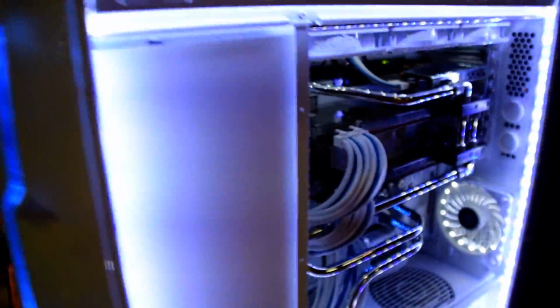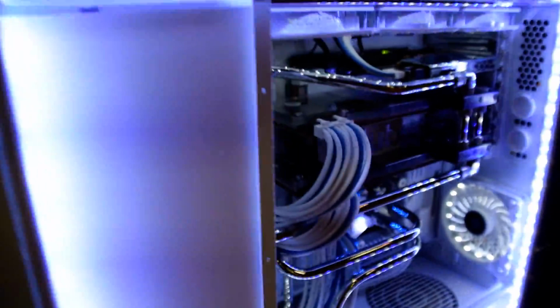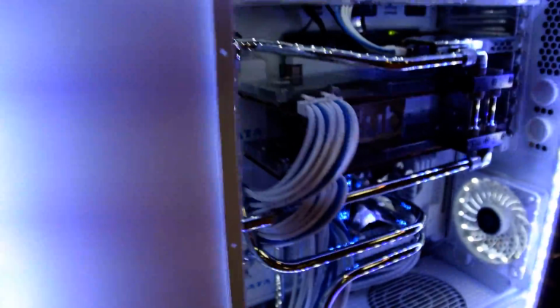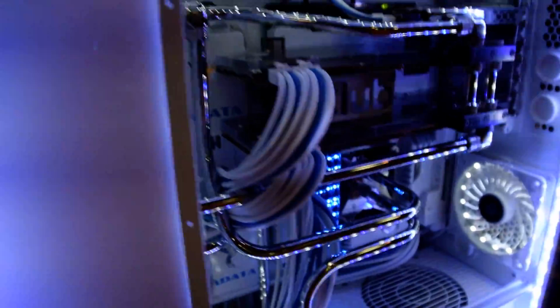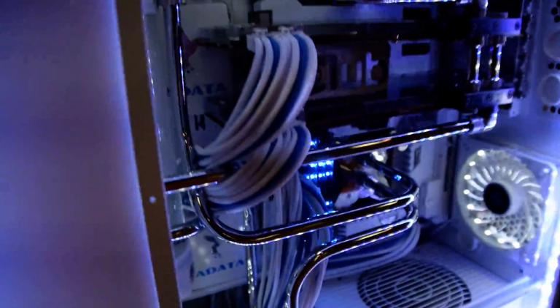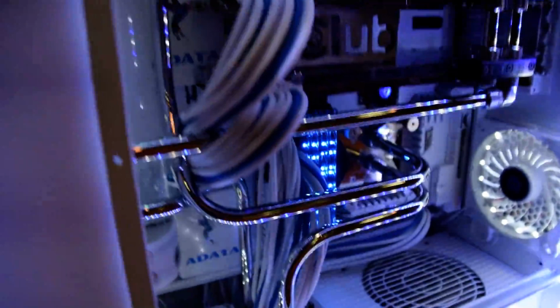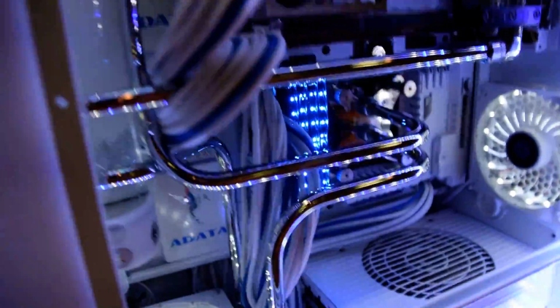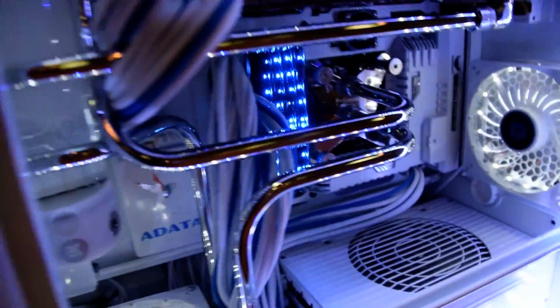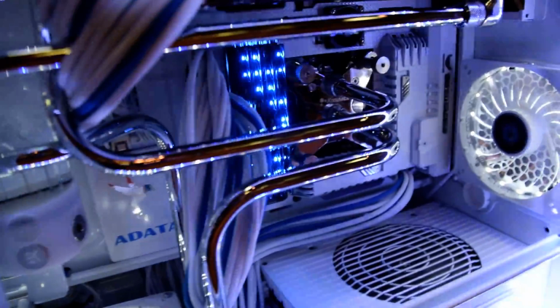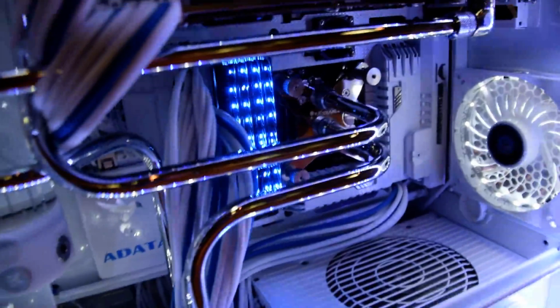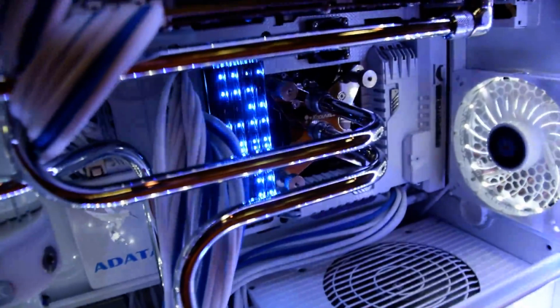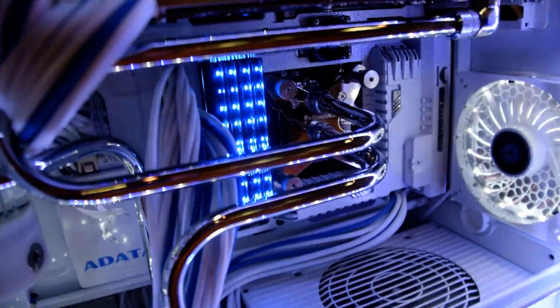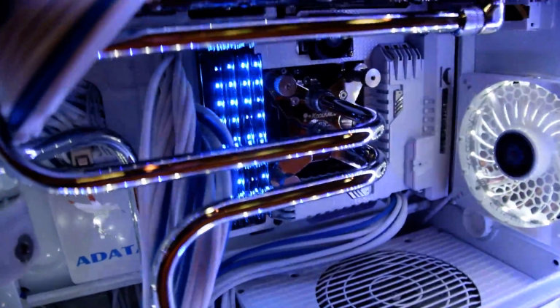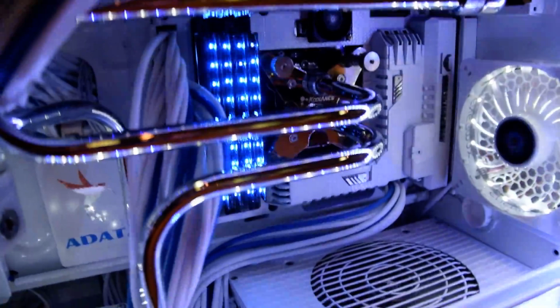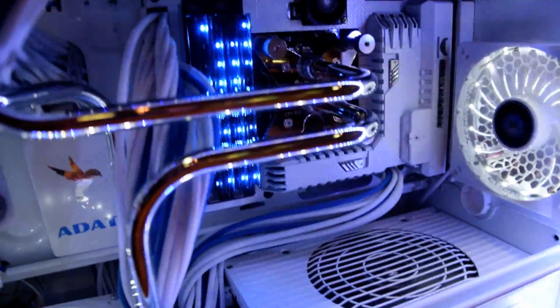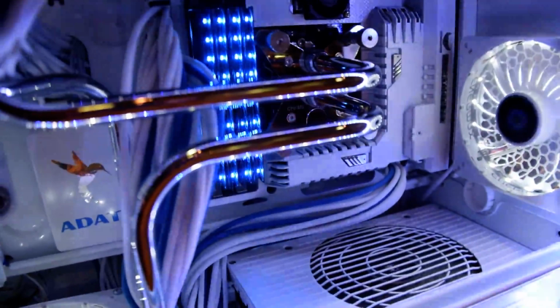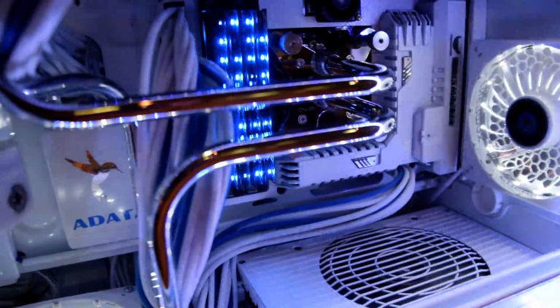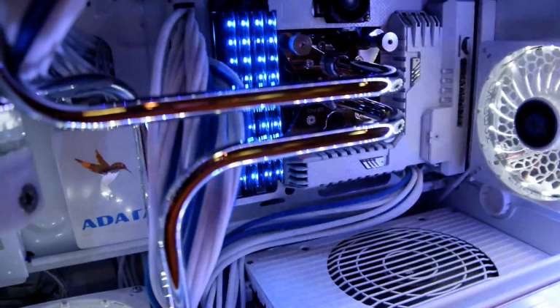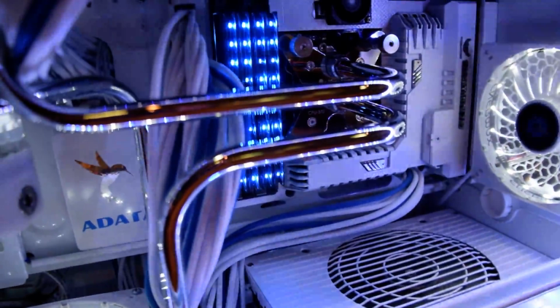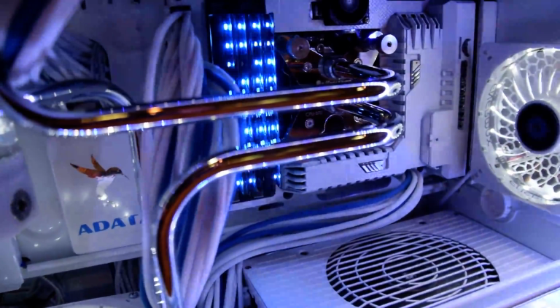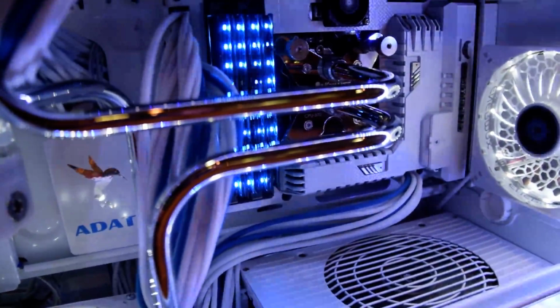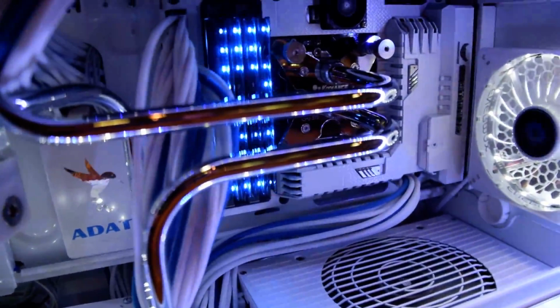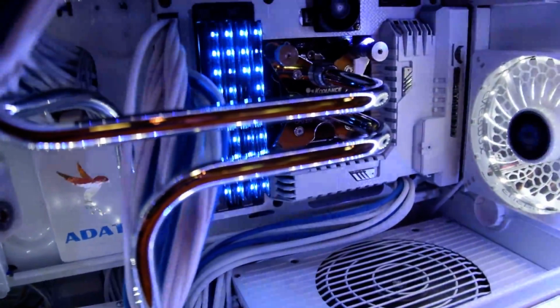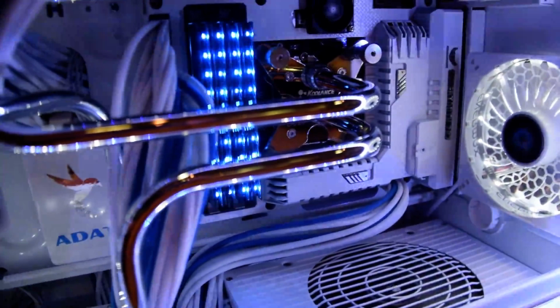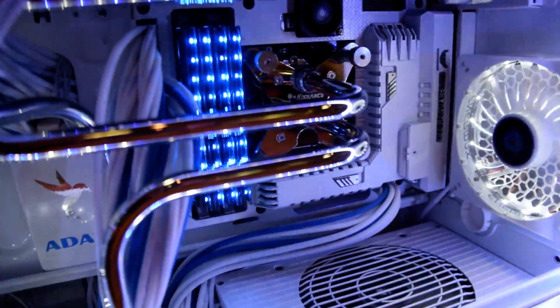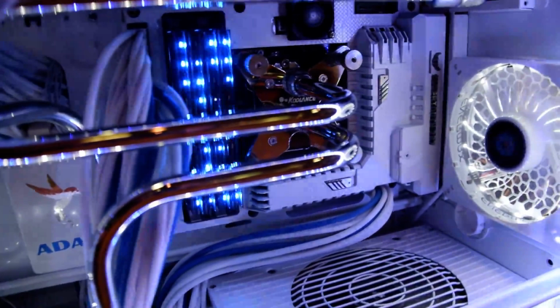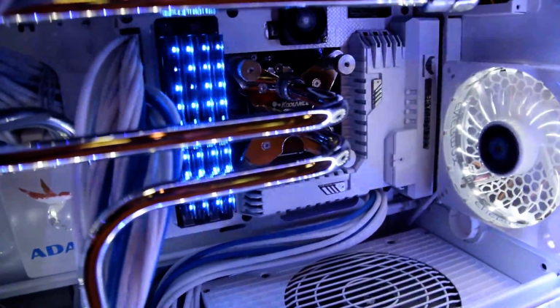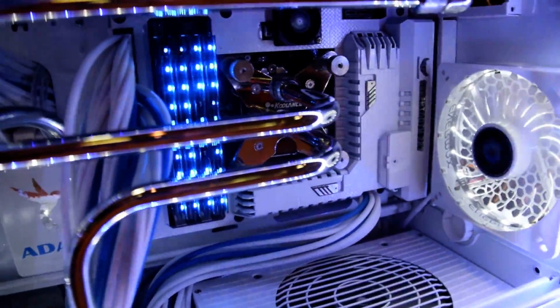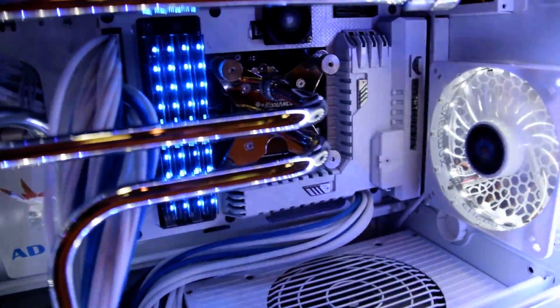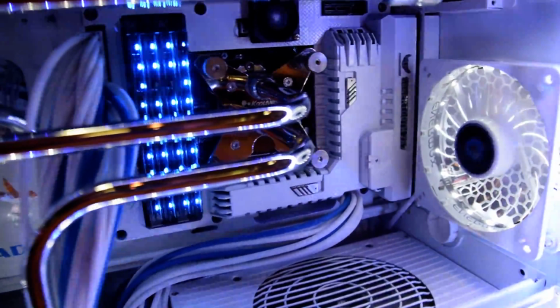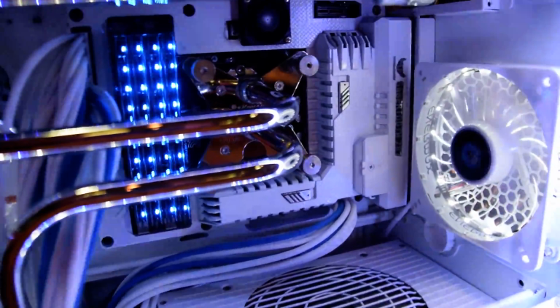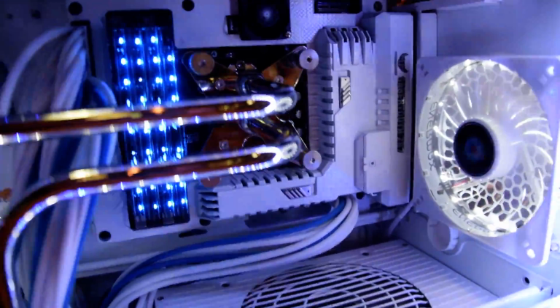The motherboard is an Asus Sabertooth Z87 that I painted the shroud on.